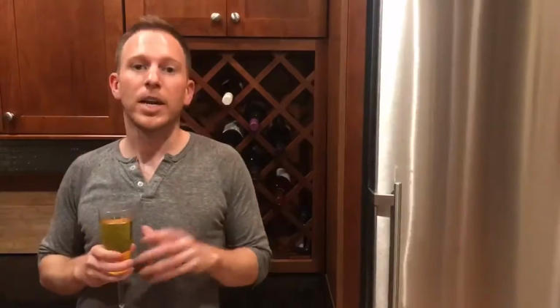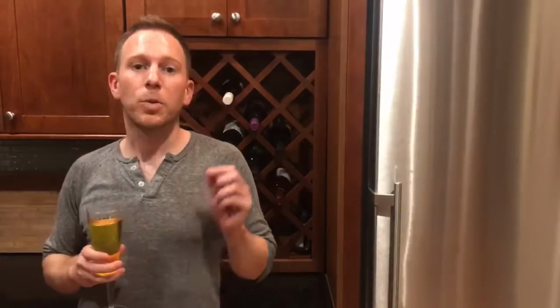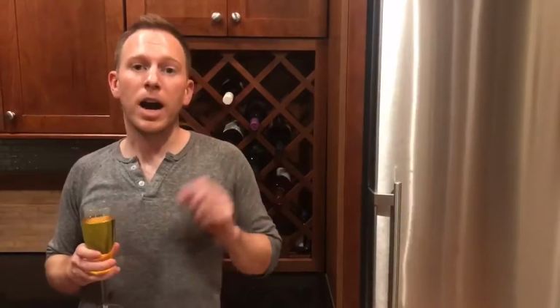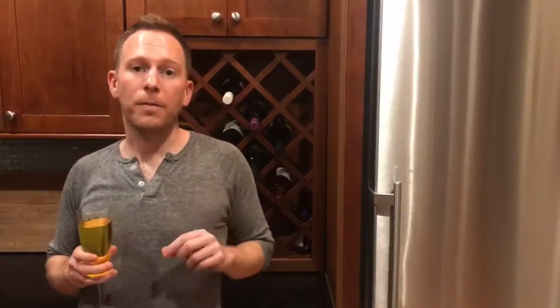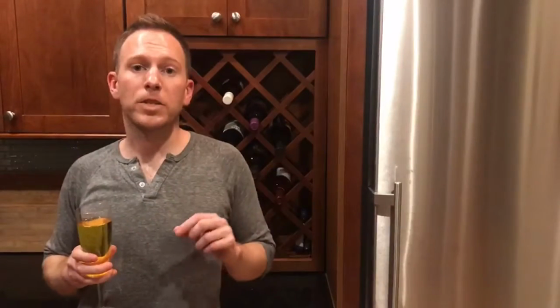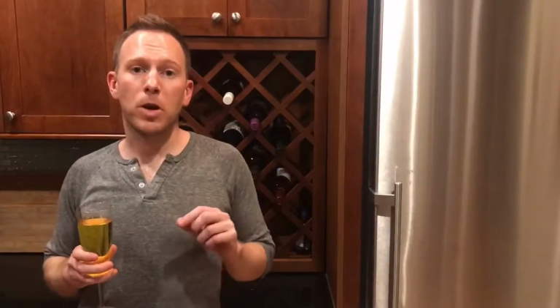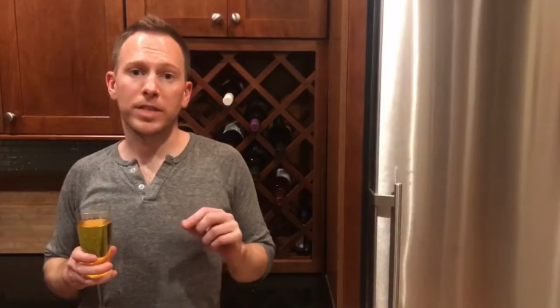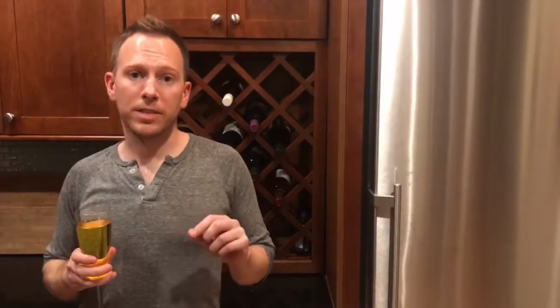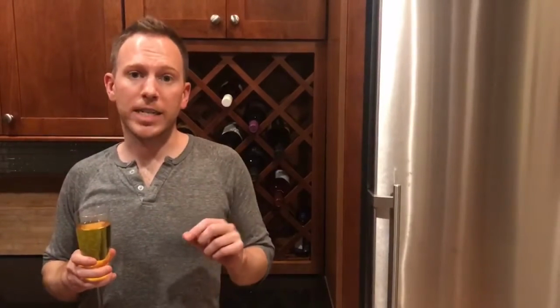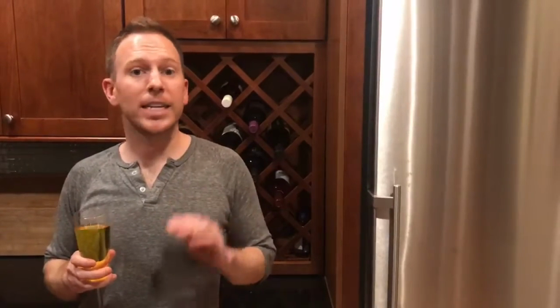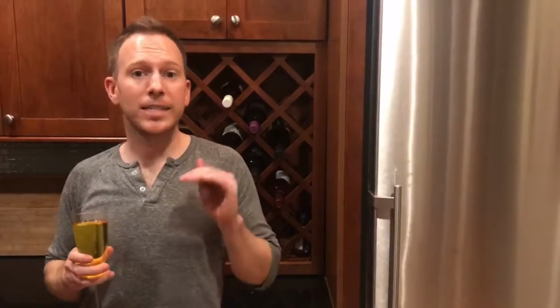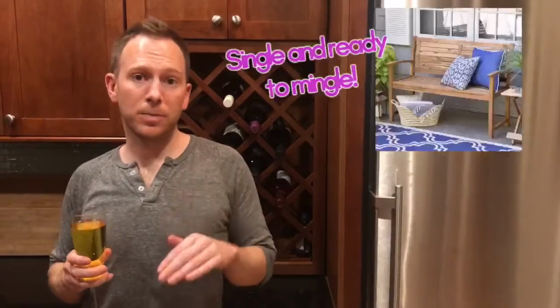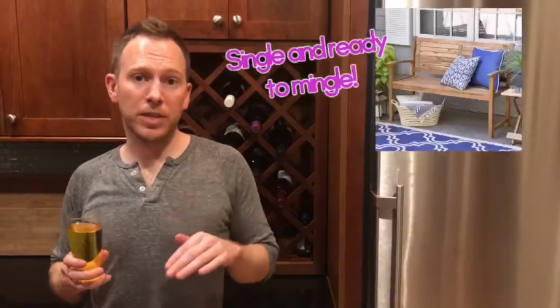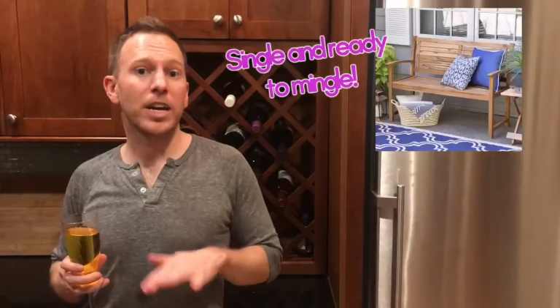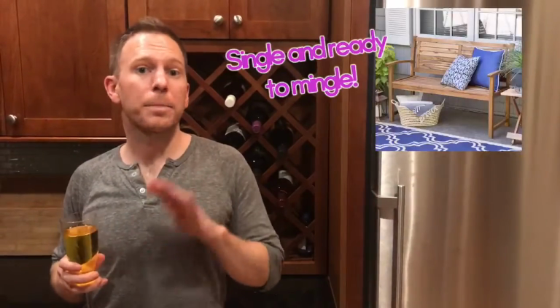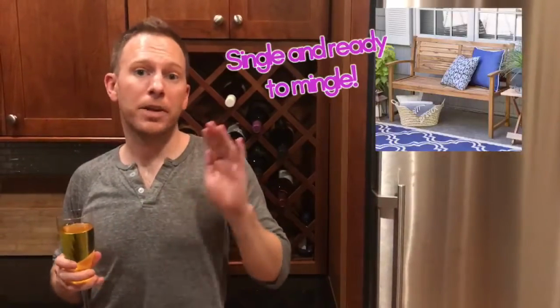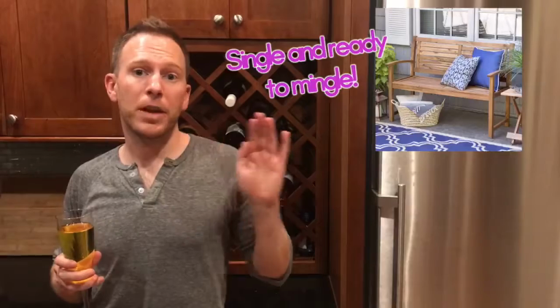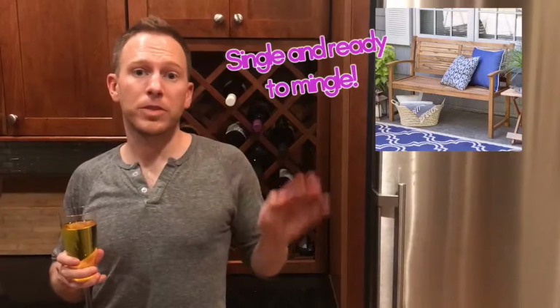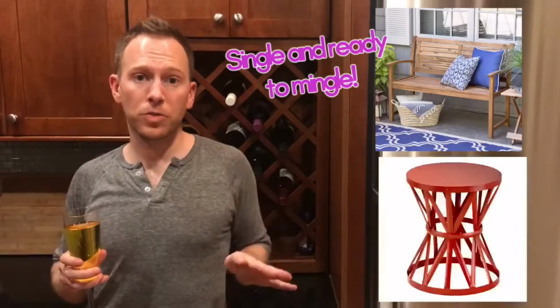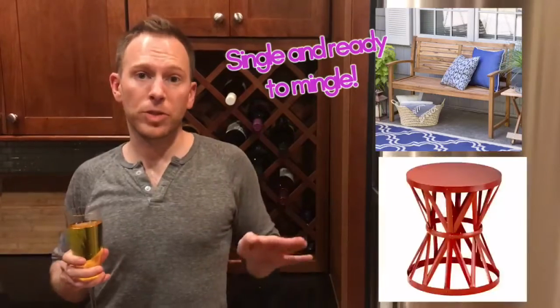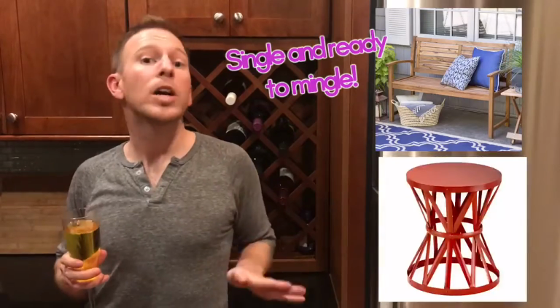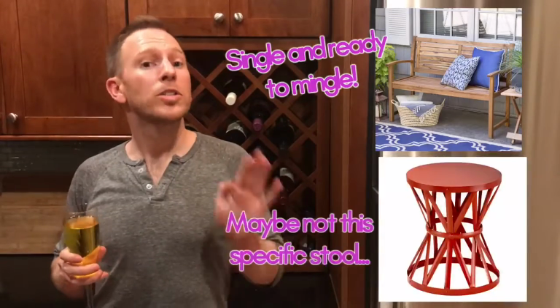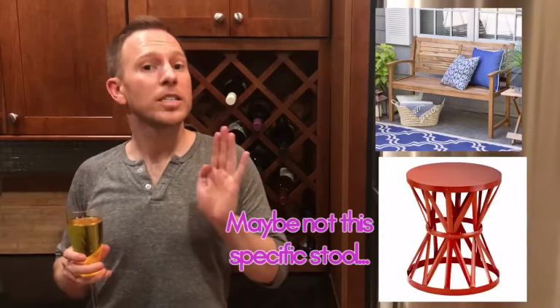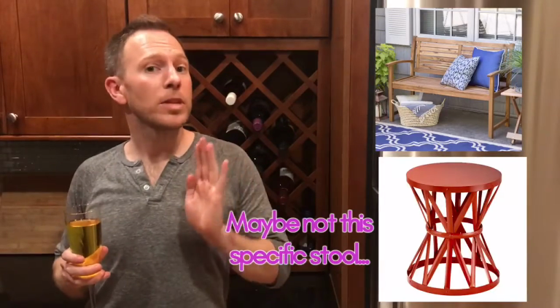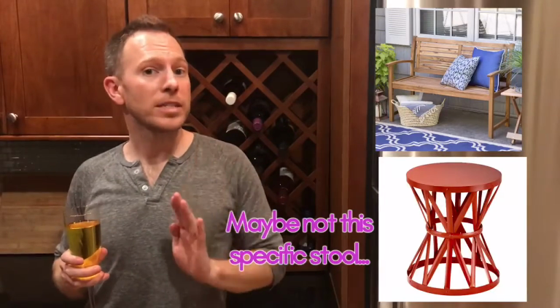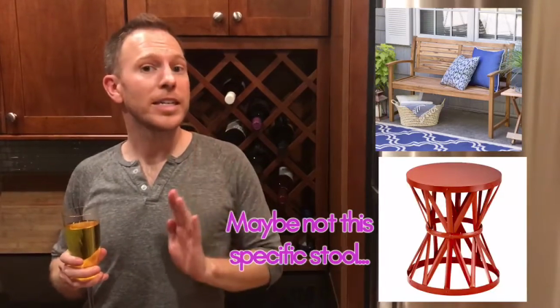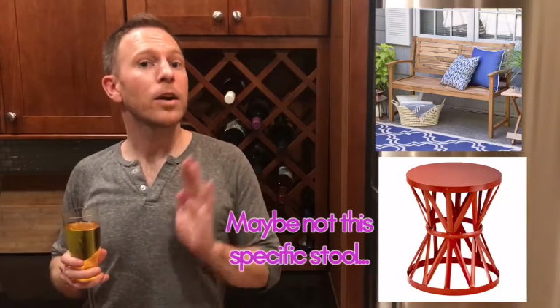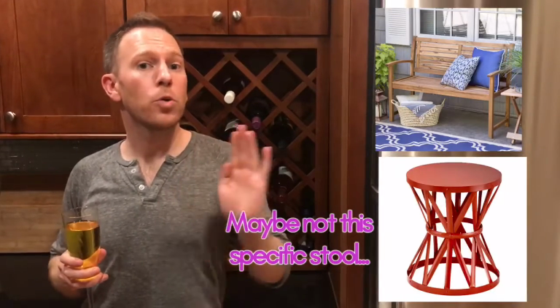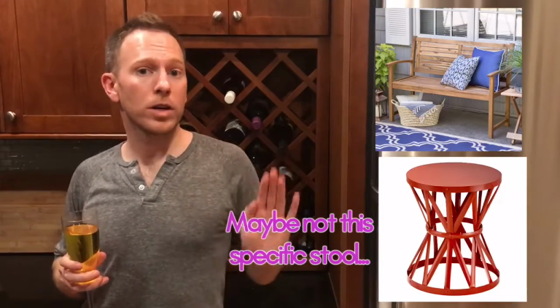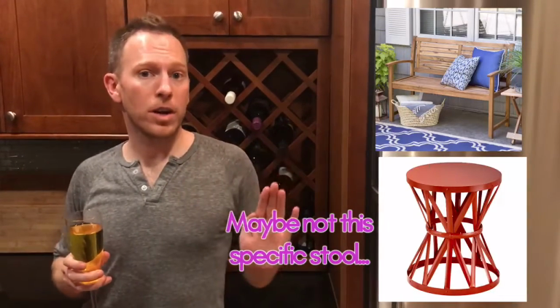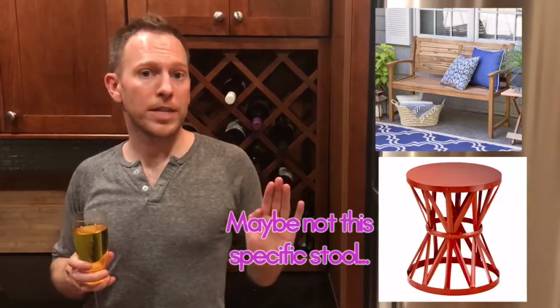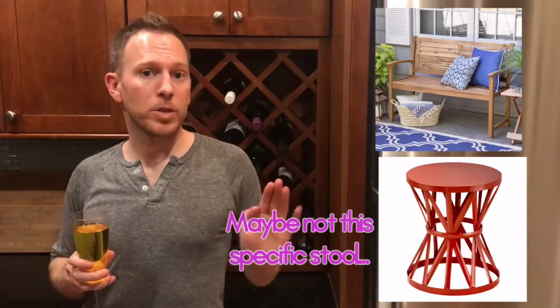You want to opt for smaller scale seating like a single bench, and then pair that with a stool, which can double as seating or a coffee table.